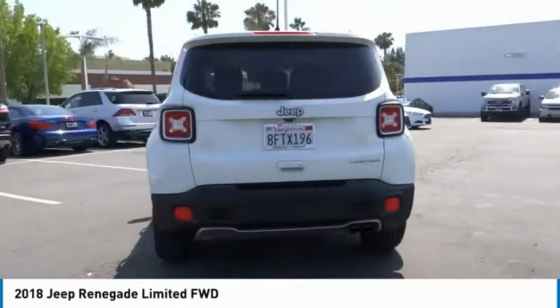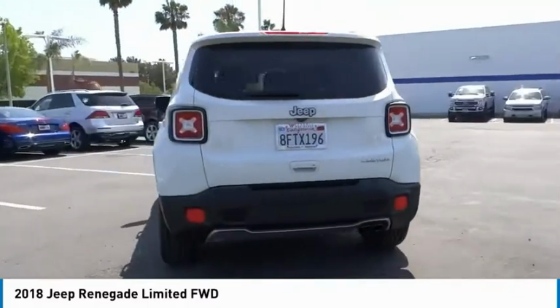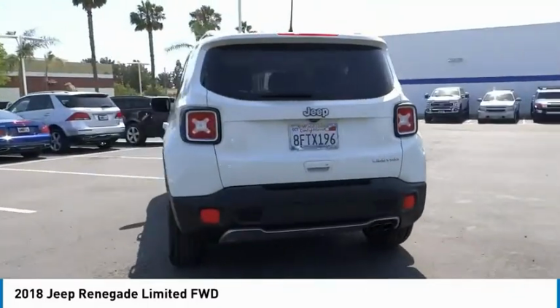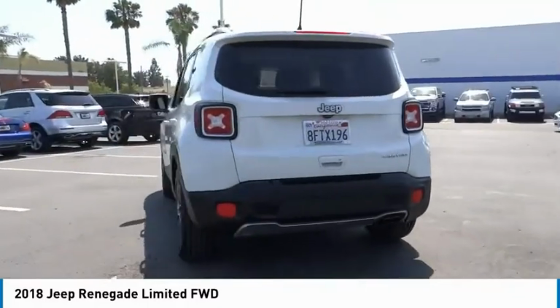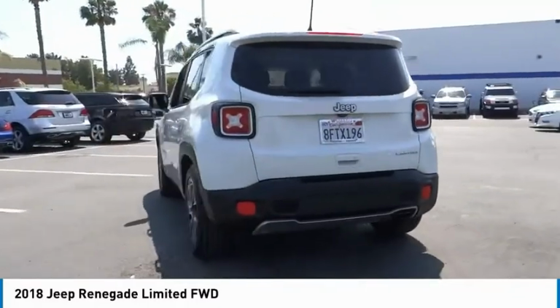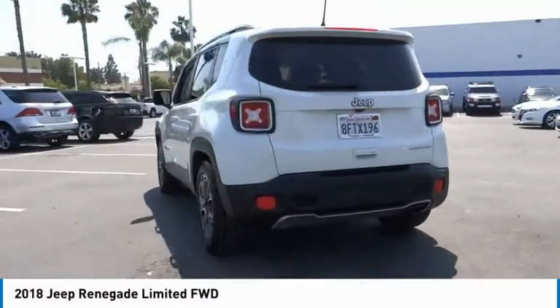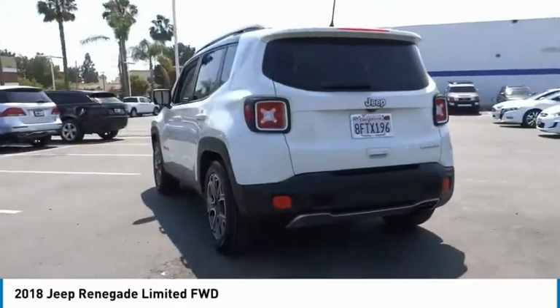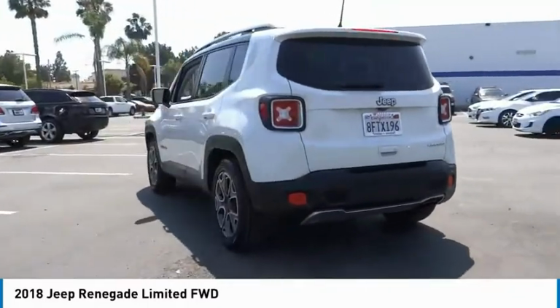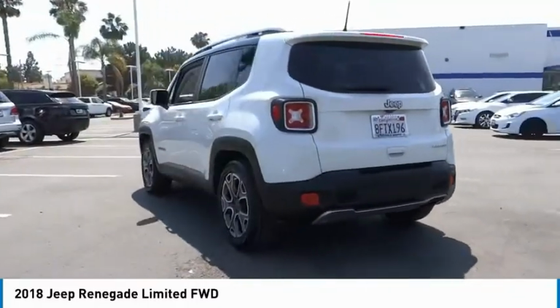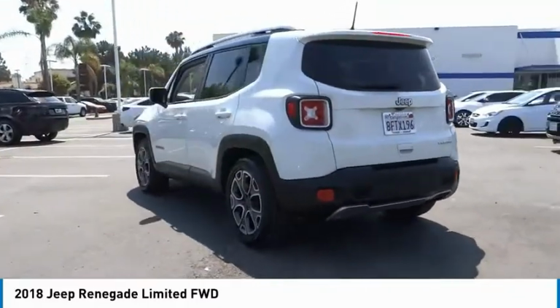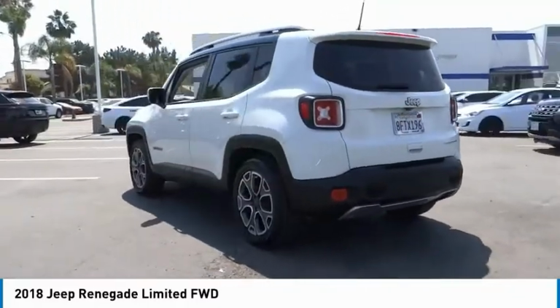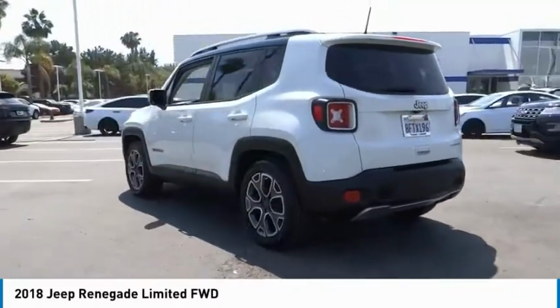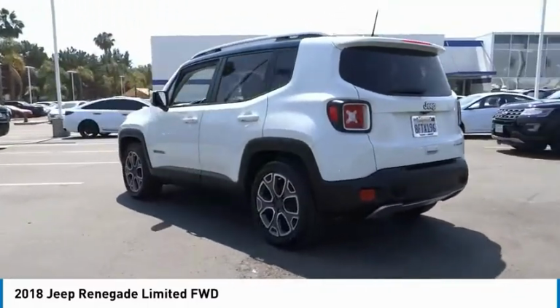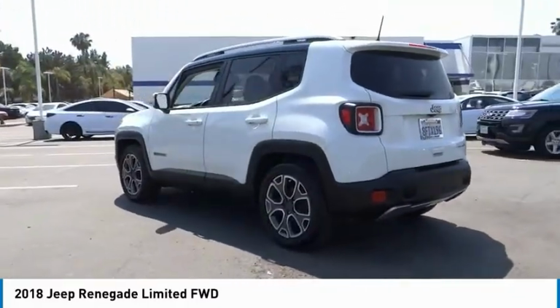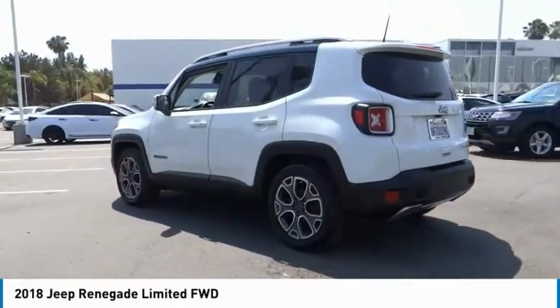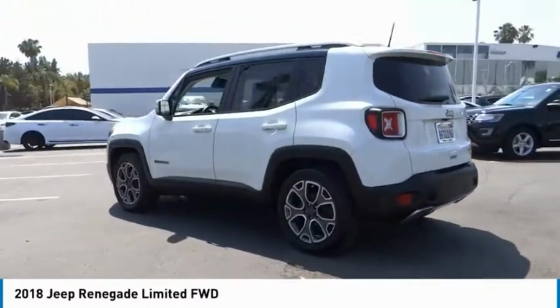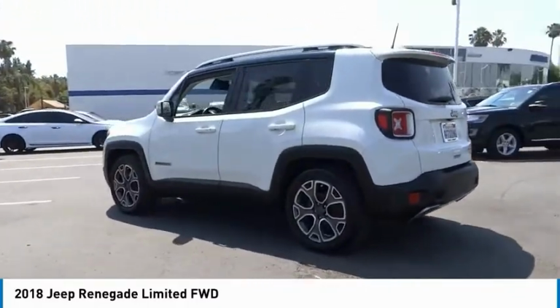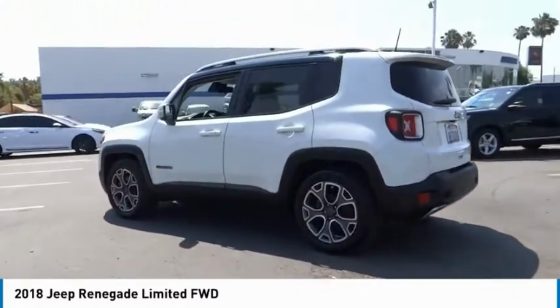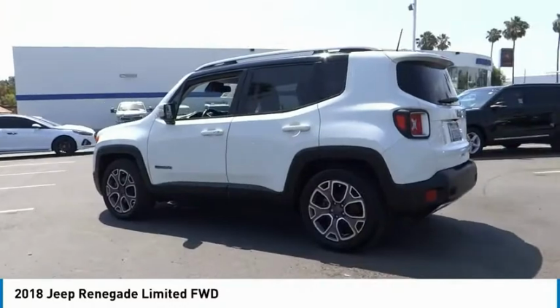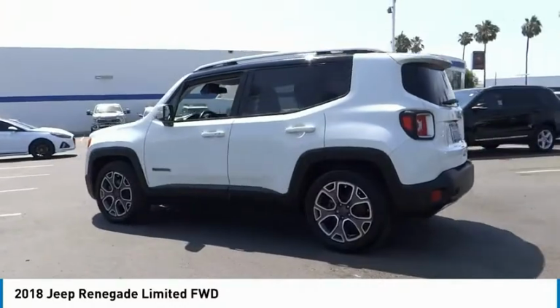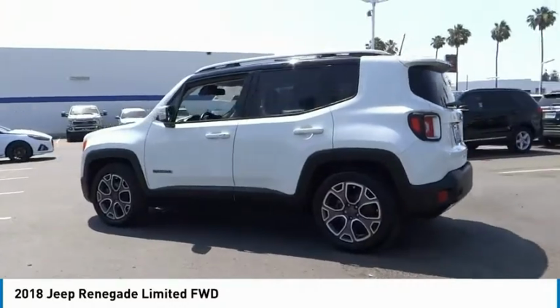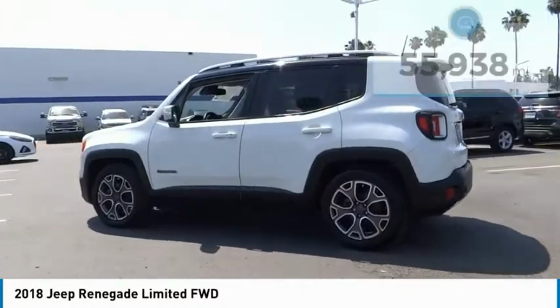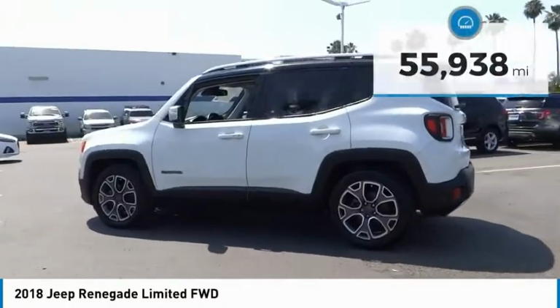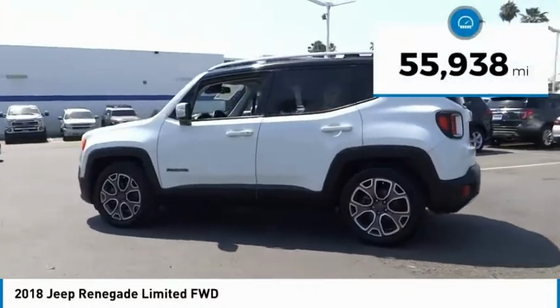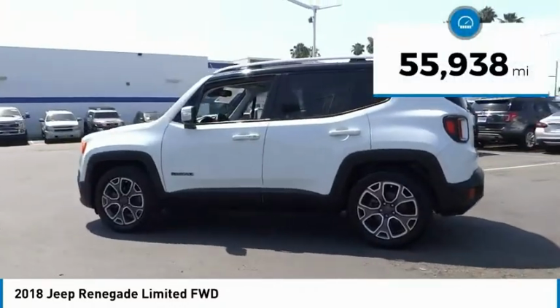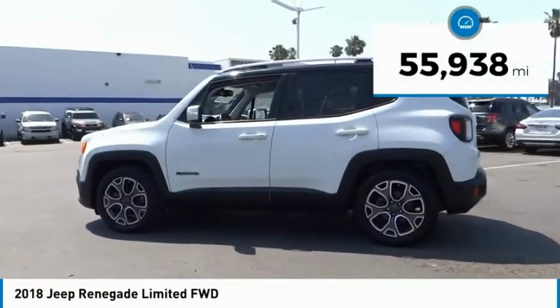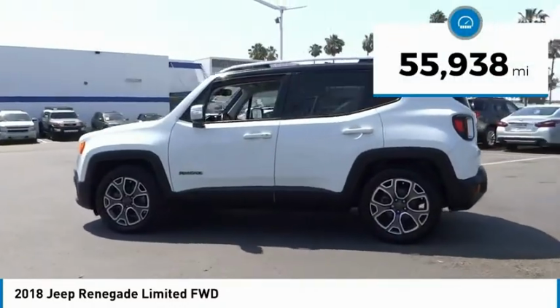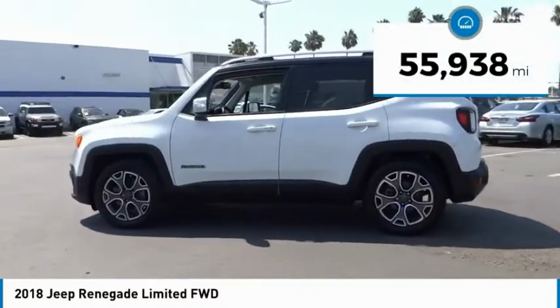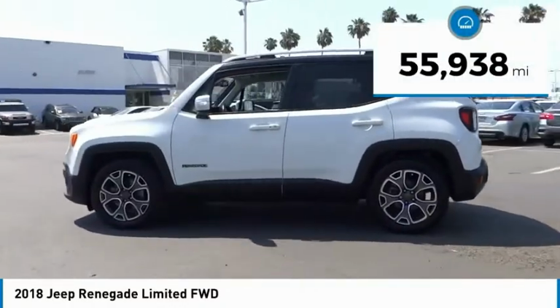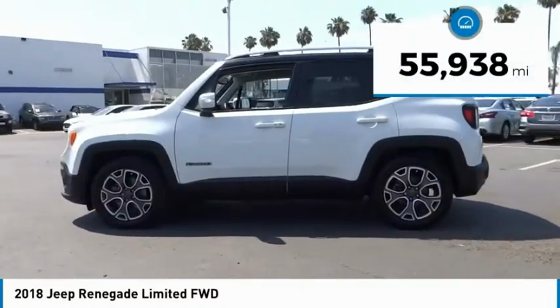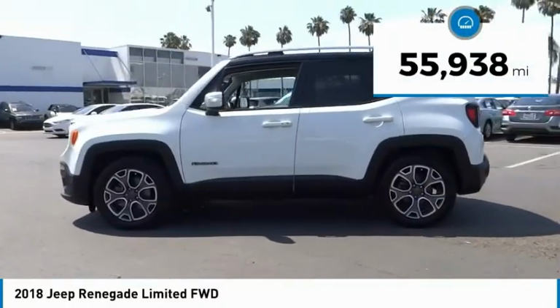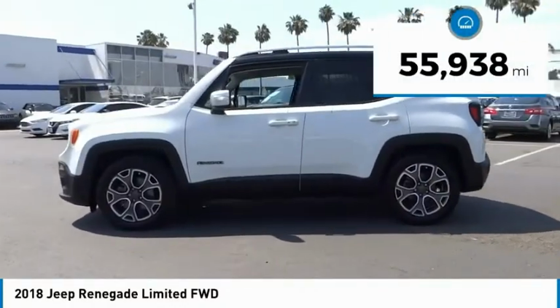It has a capable command center with the tools you need for discovering everything that's out there. This vehicle has less than 60,000 miles.